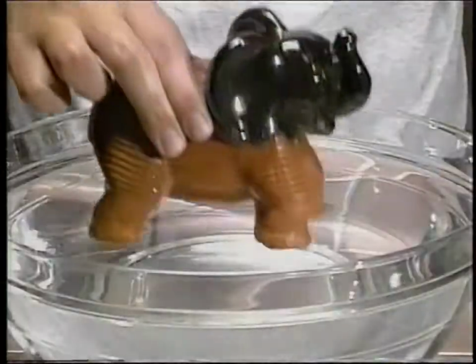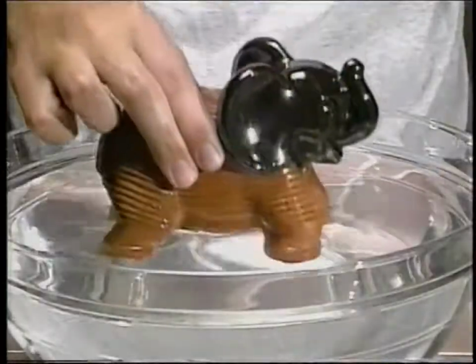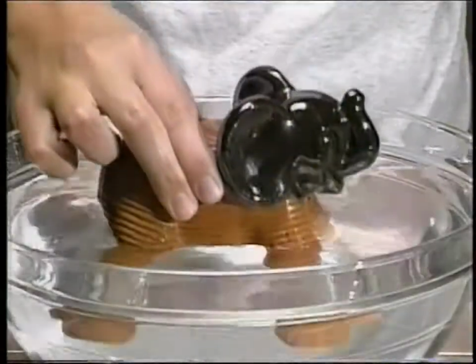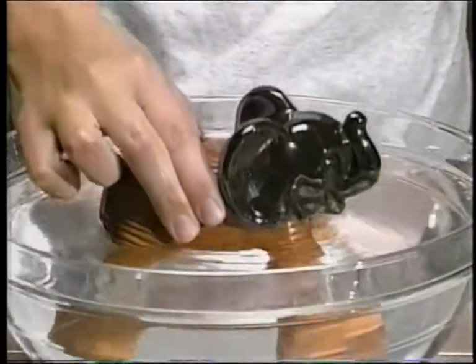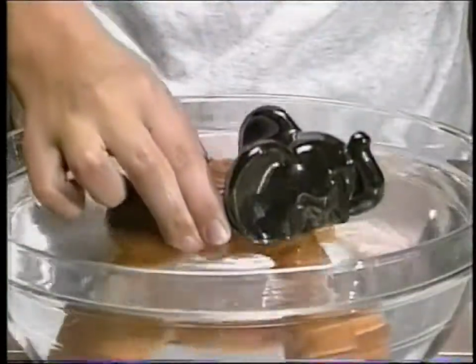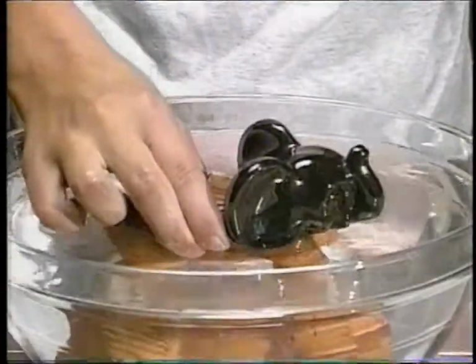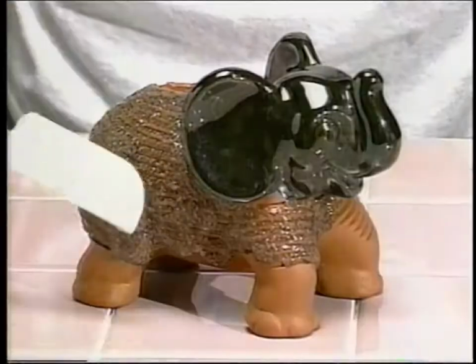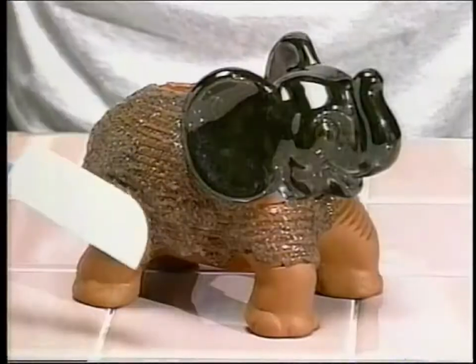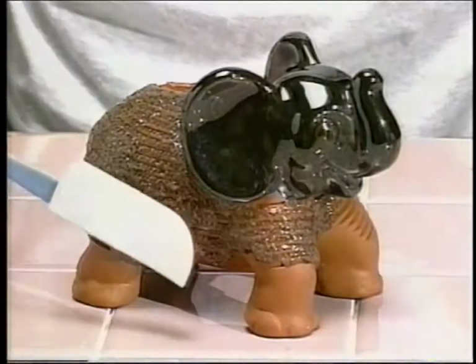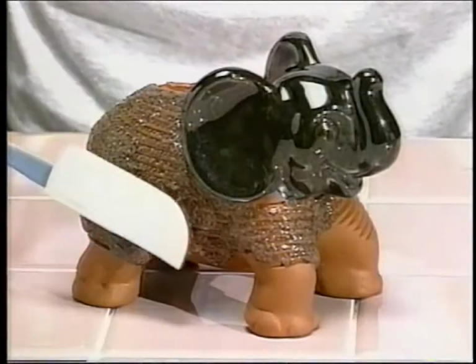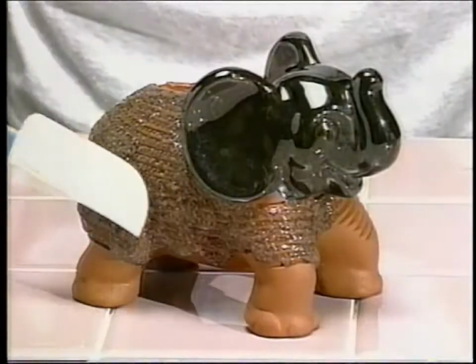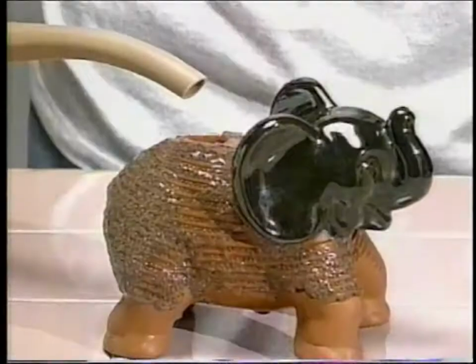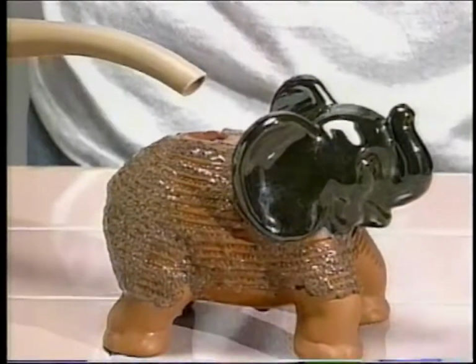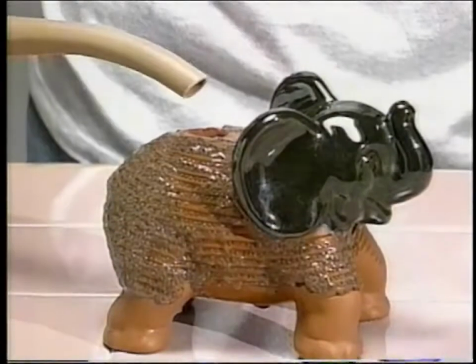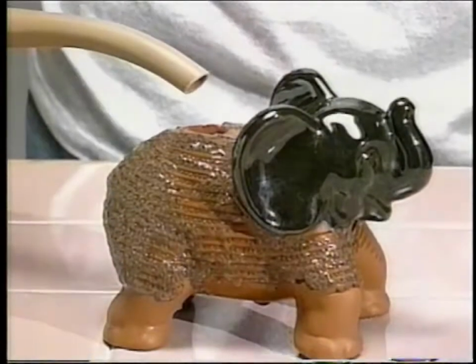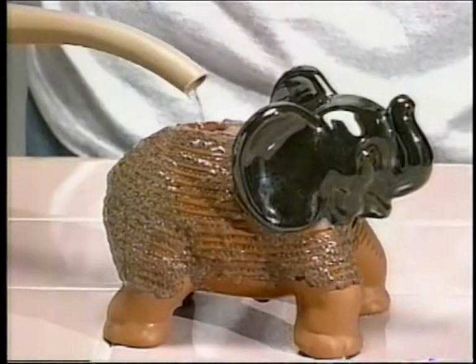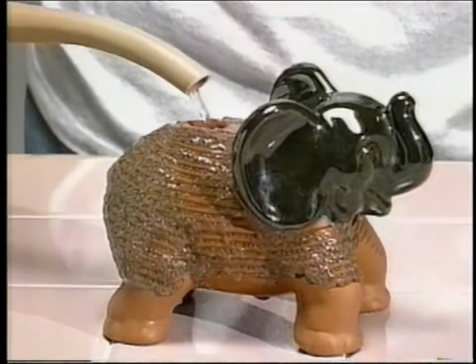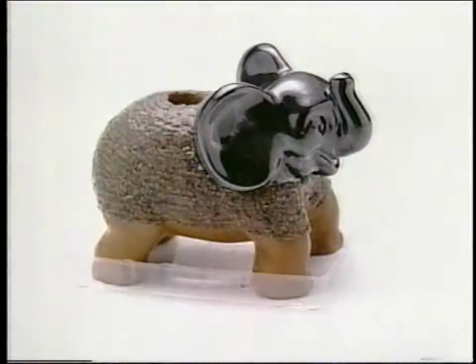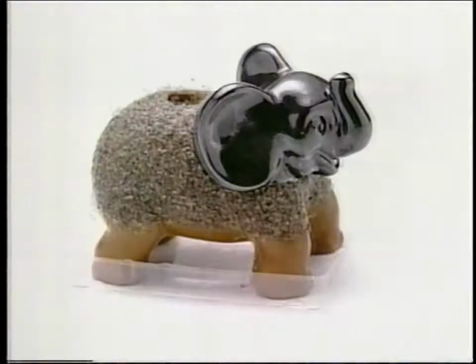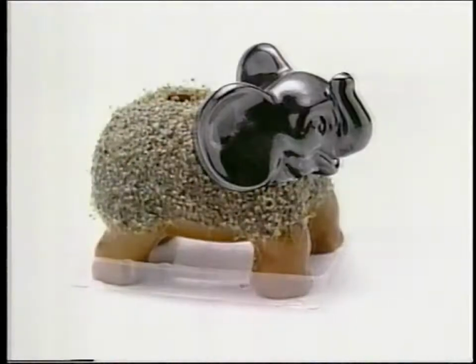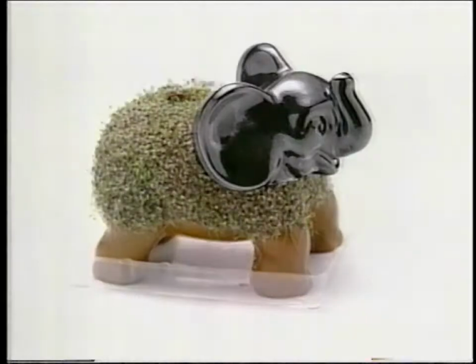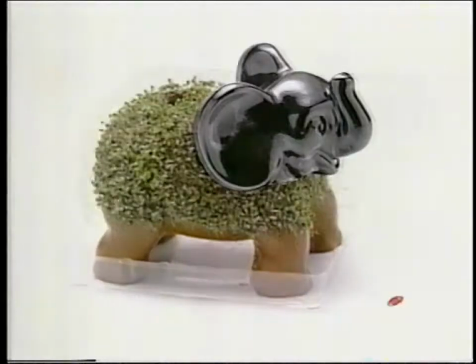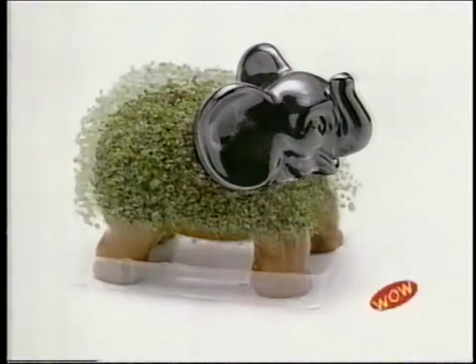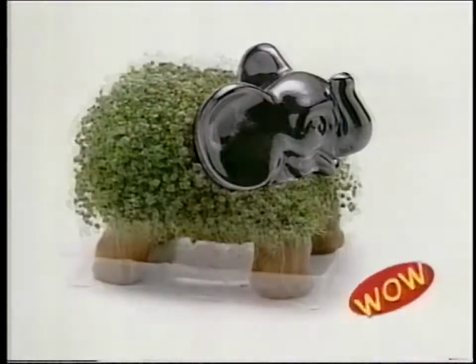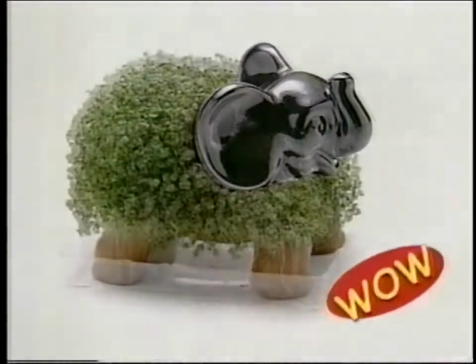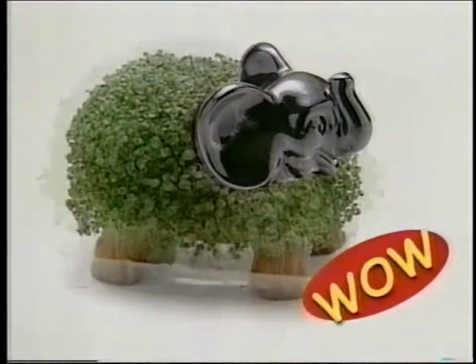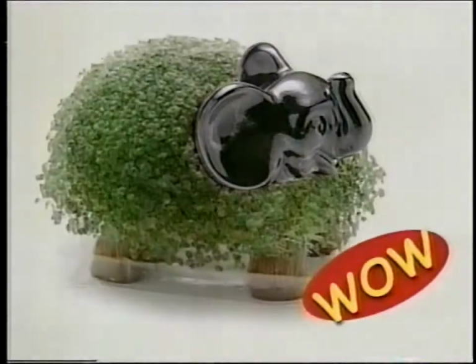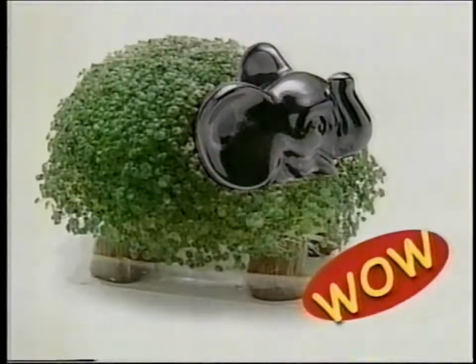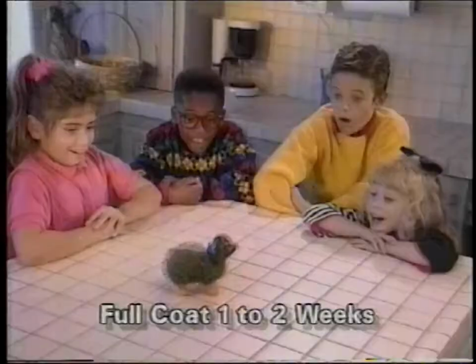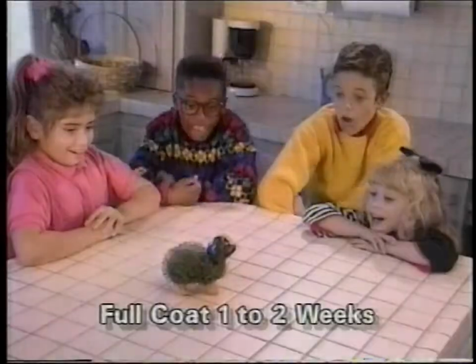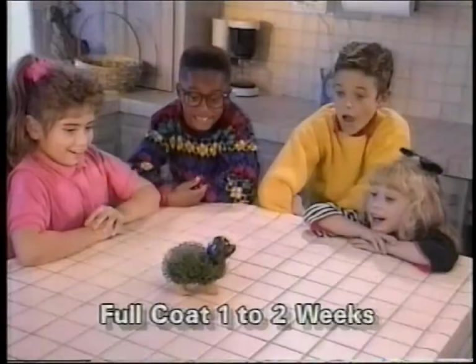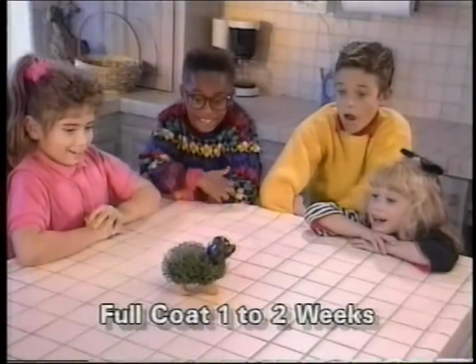Just soak your Chia Pet, spread the seed, add water, and watch it grow! Ch-ch-ch-chia! Excellent!